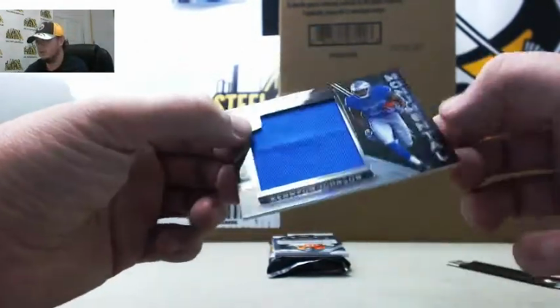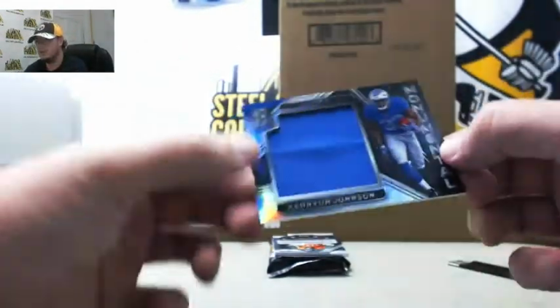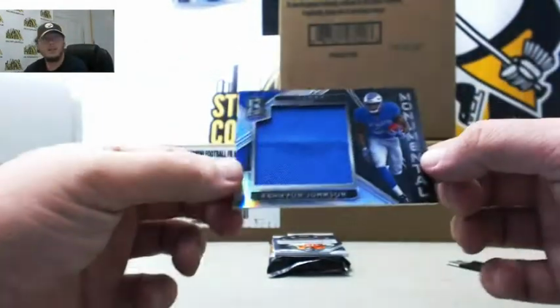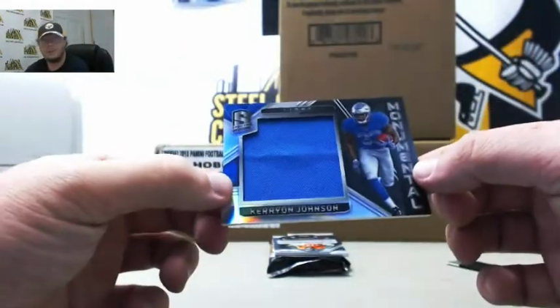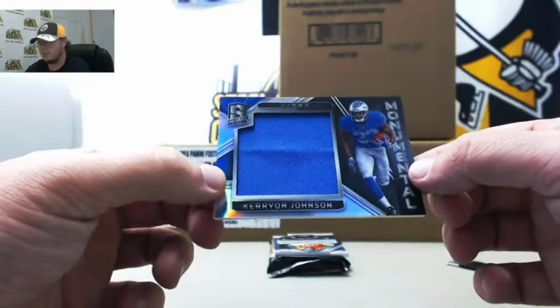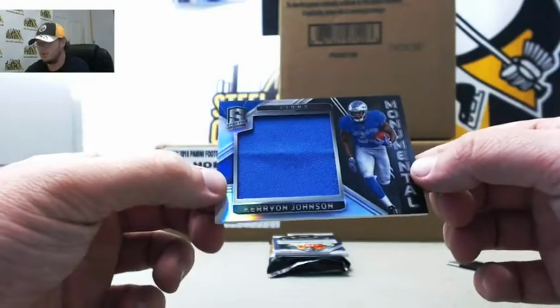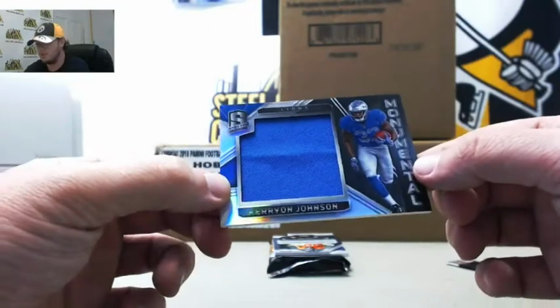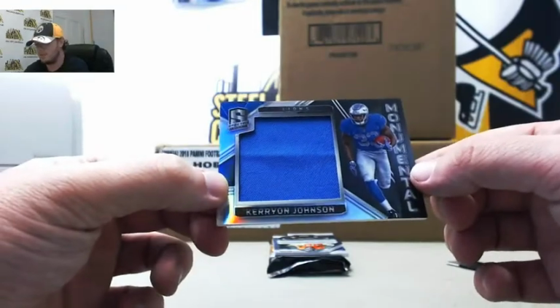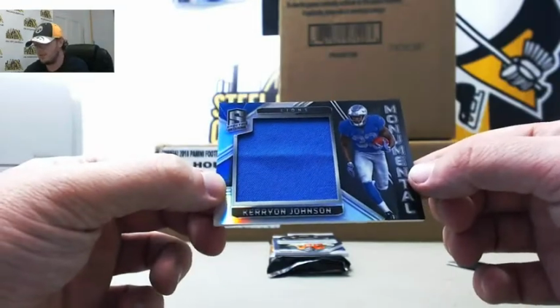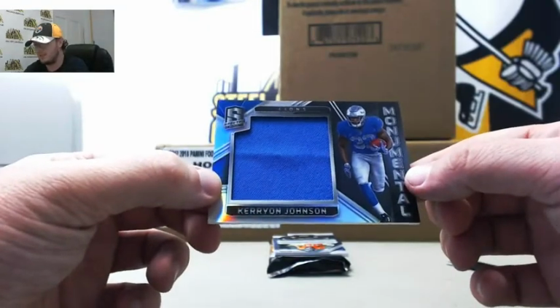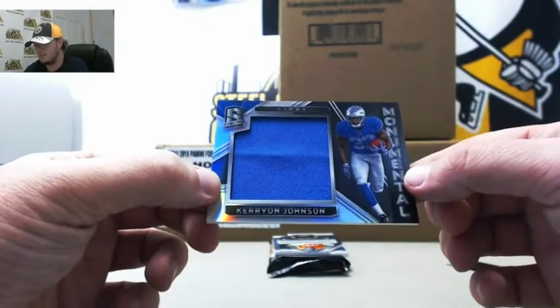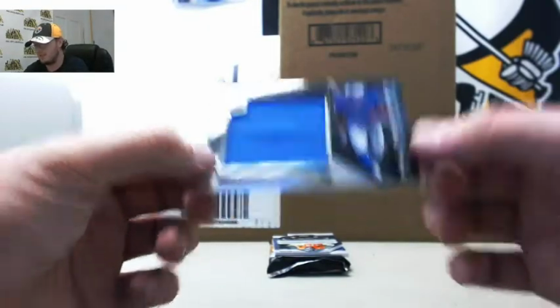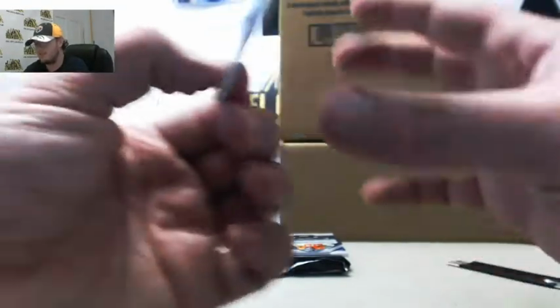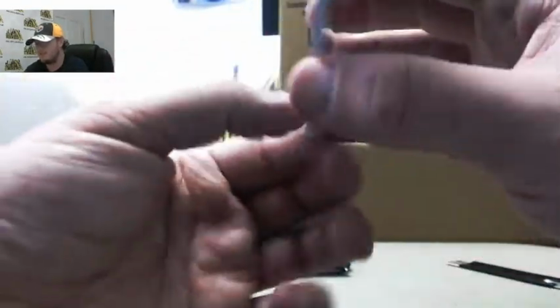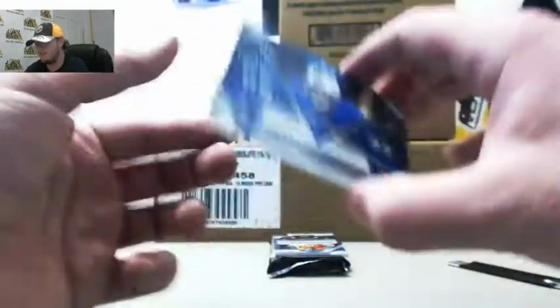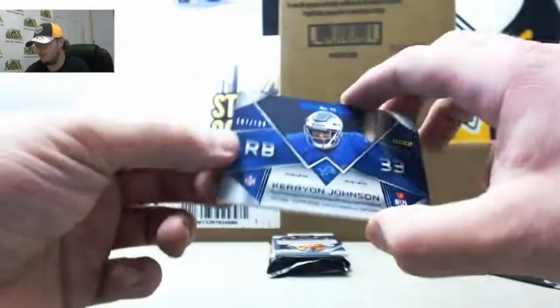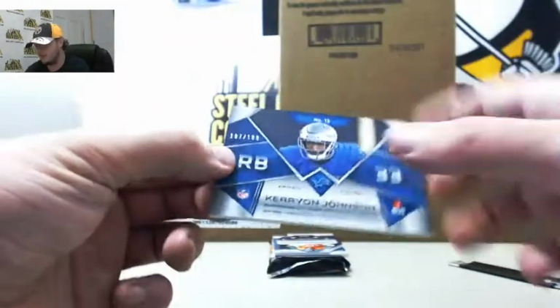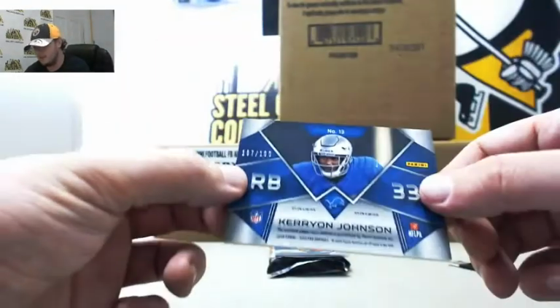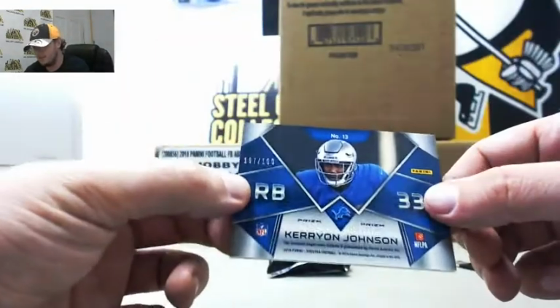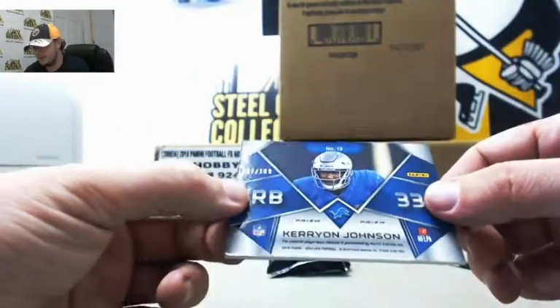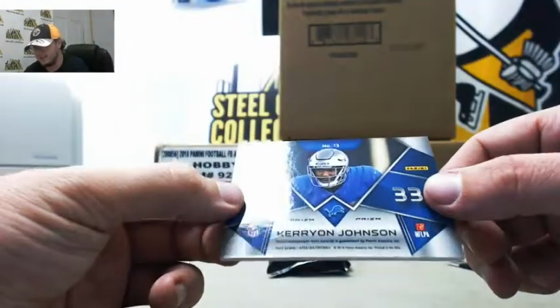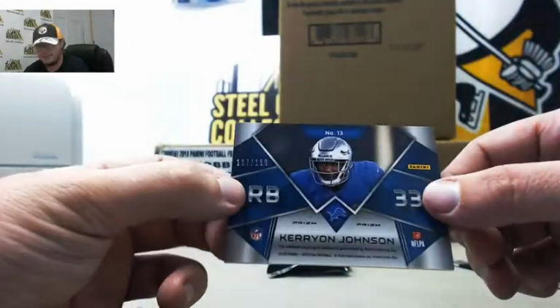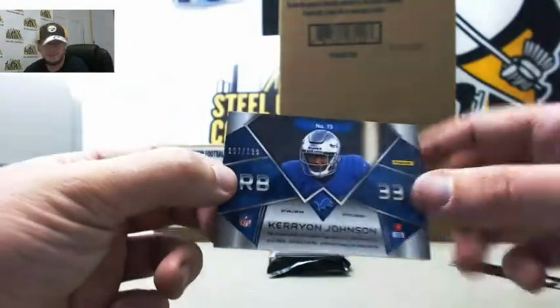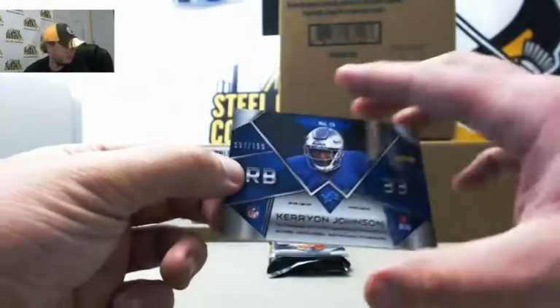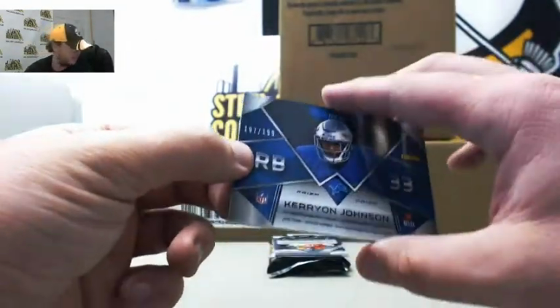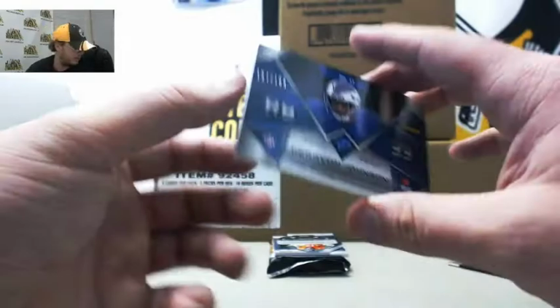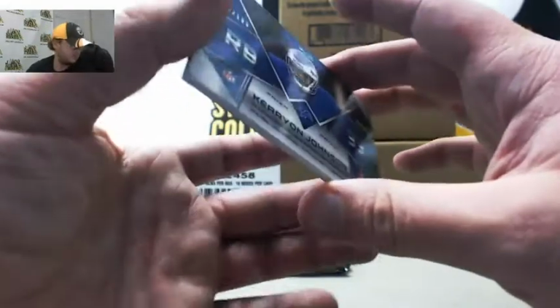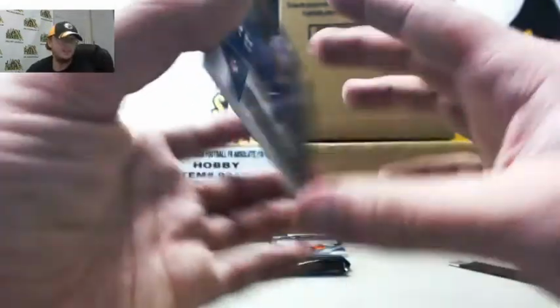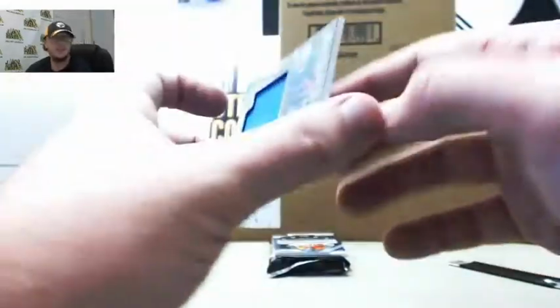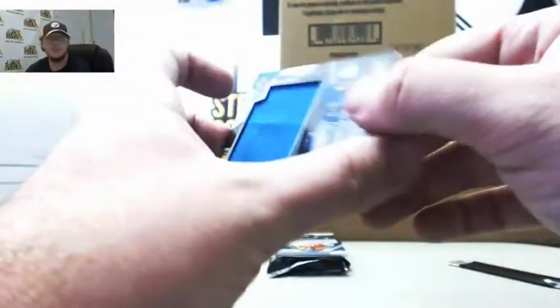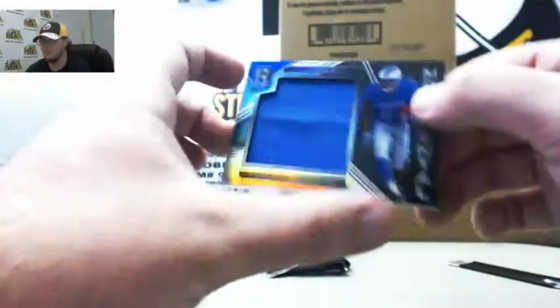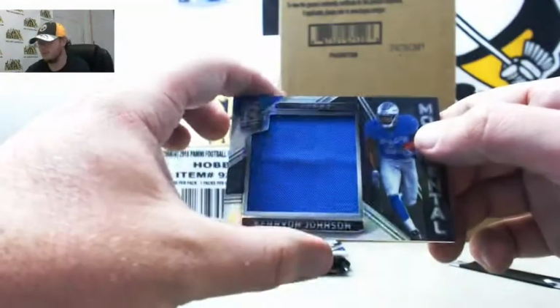Next up we've got Monumental Swatch Kerryon Johnson for the Lions, 197 of 199. Number 7 to Stuart W.